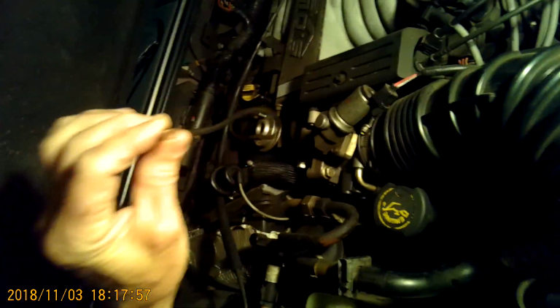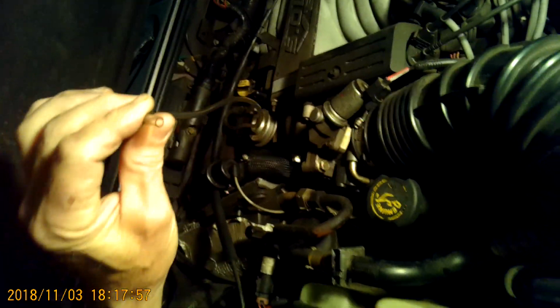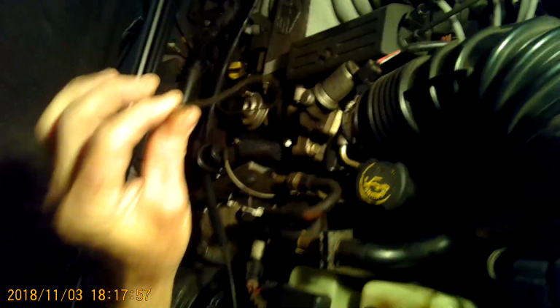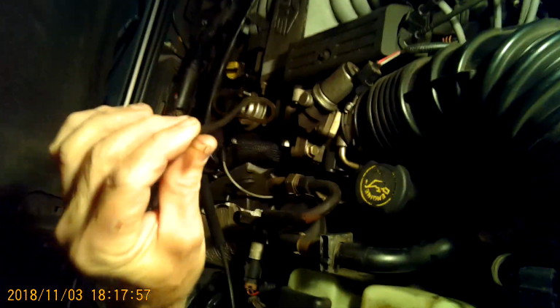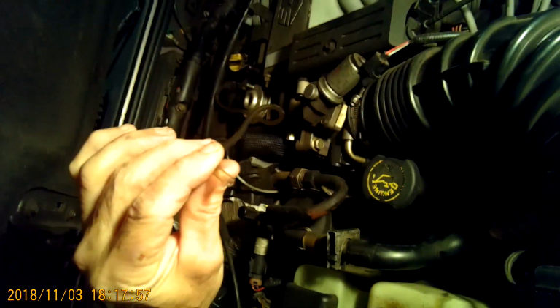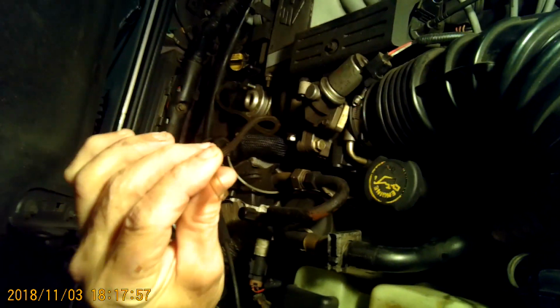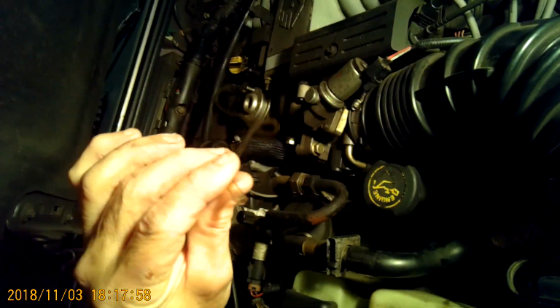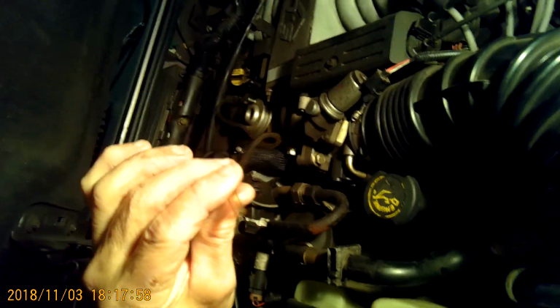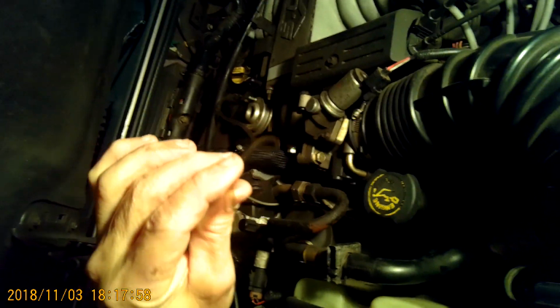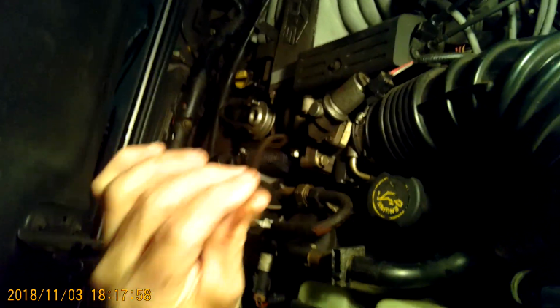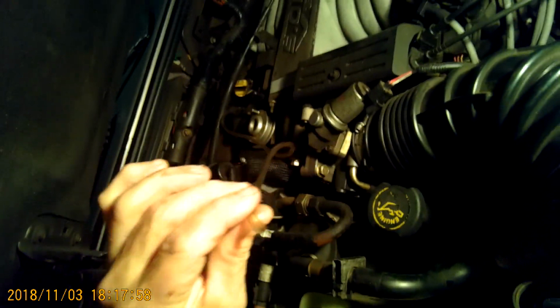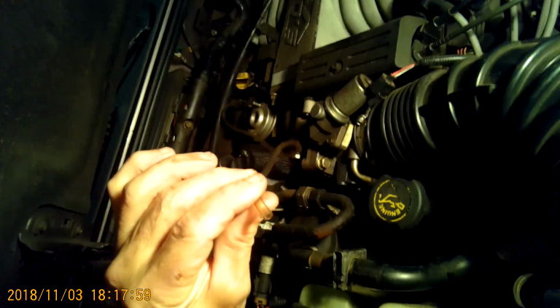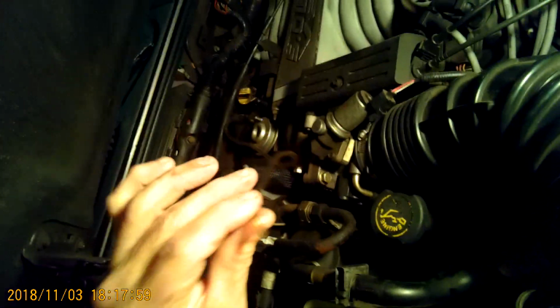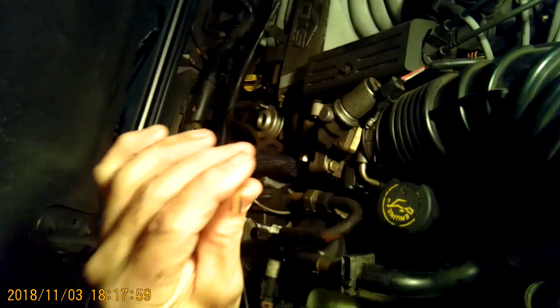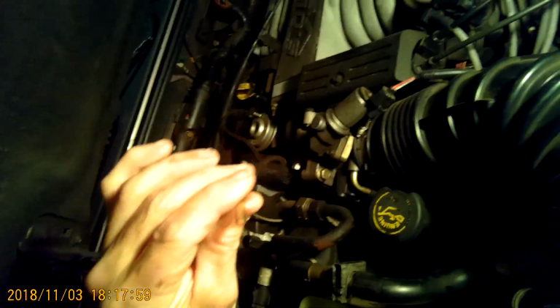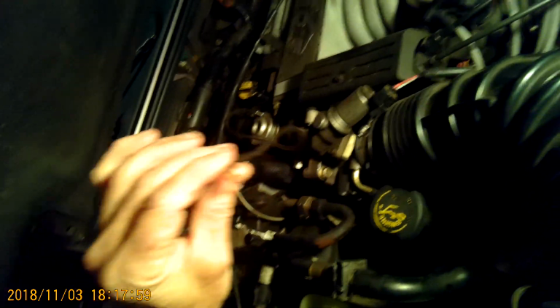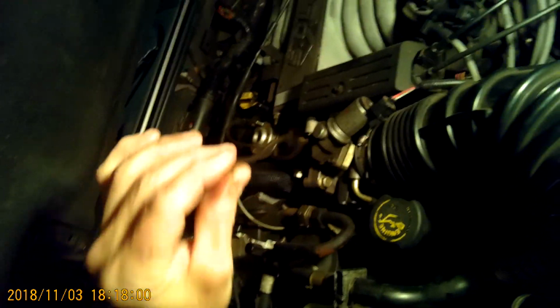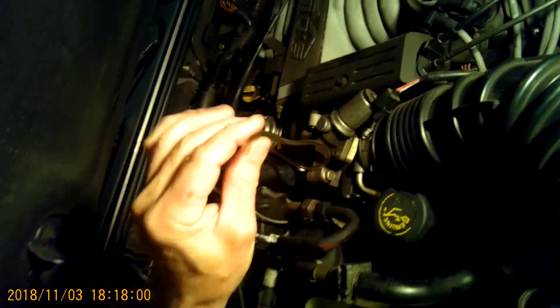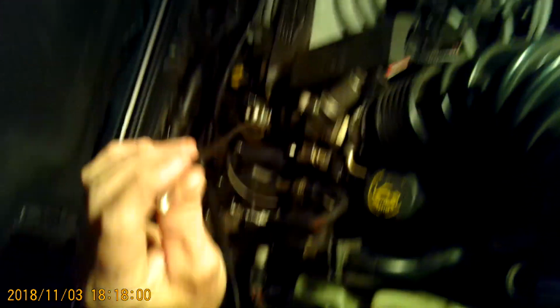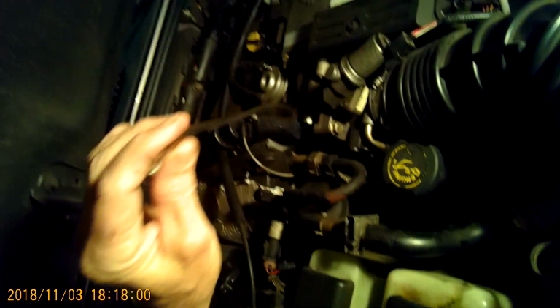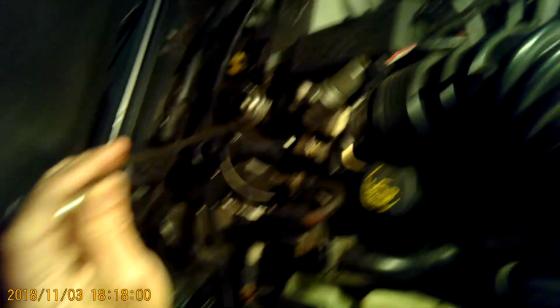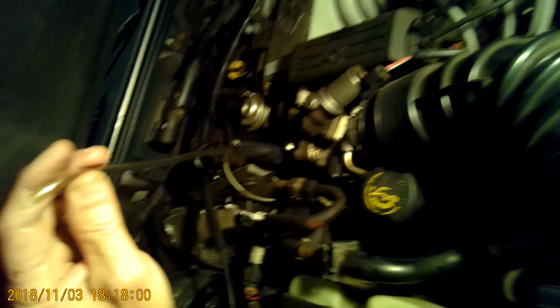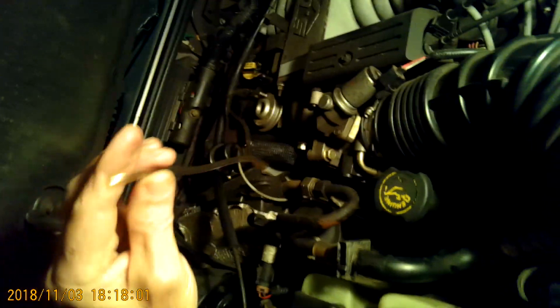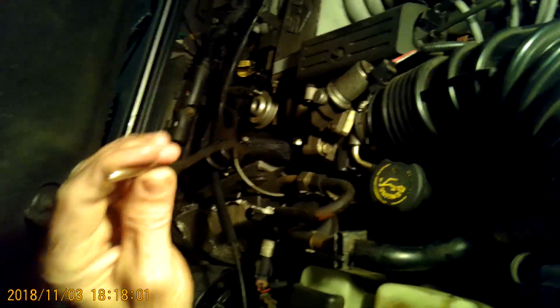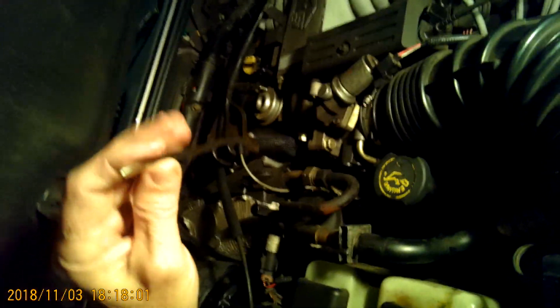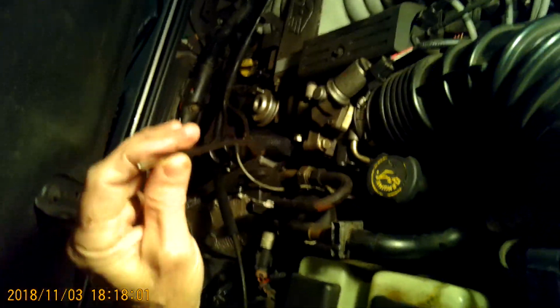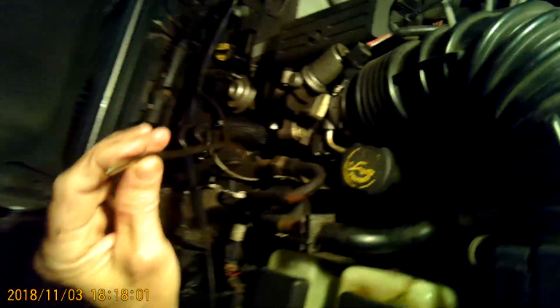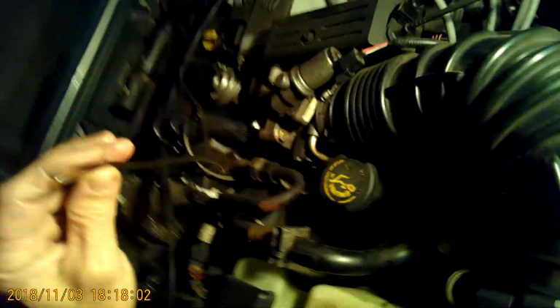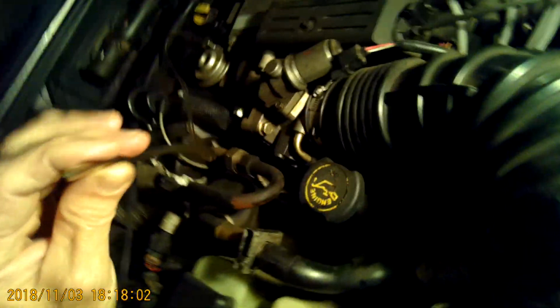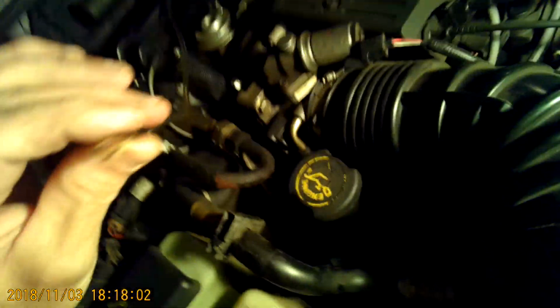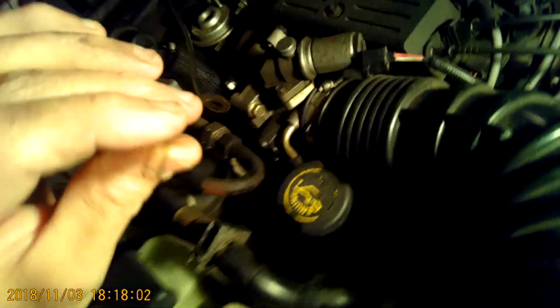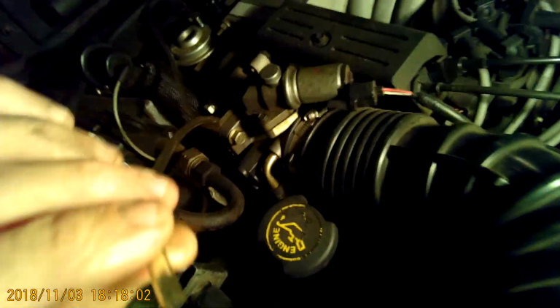If the motor starts to slow down, that means the diaphragm in the EGR valve is working.